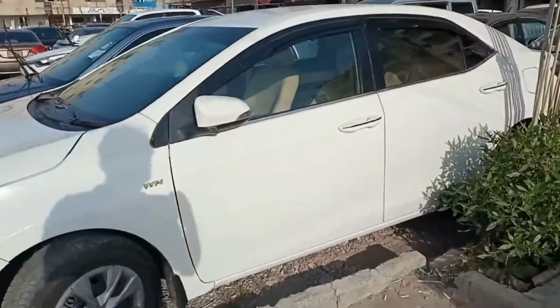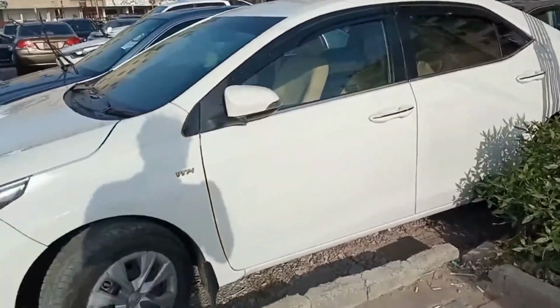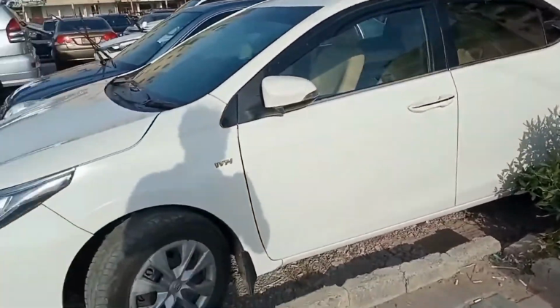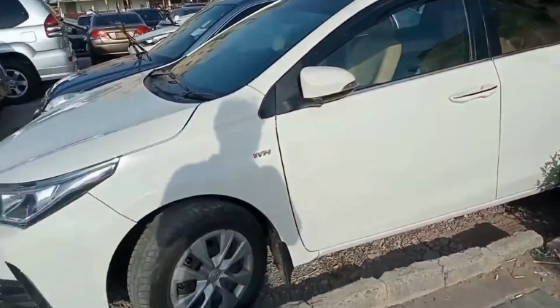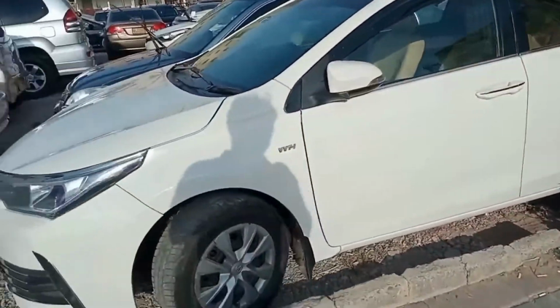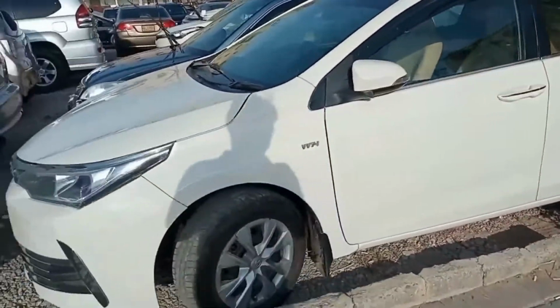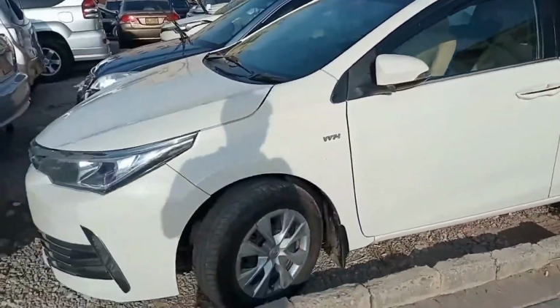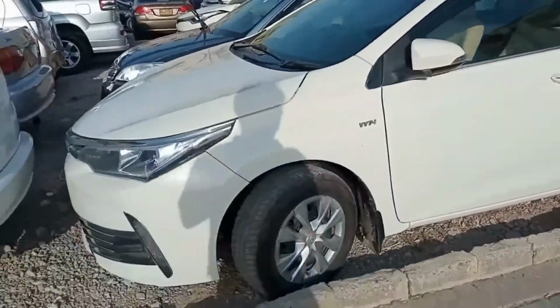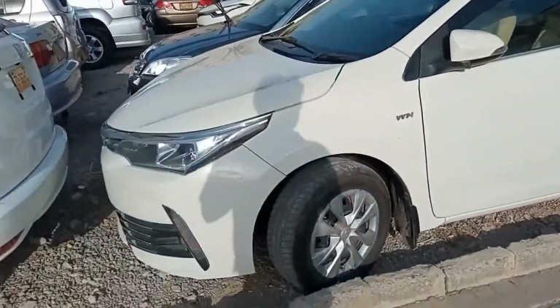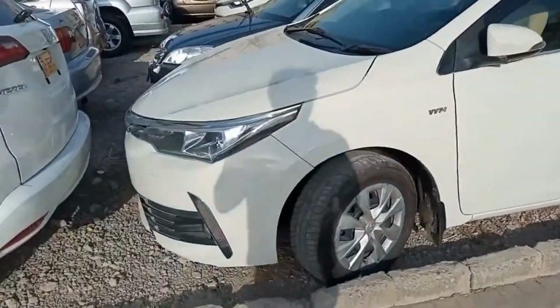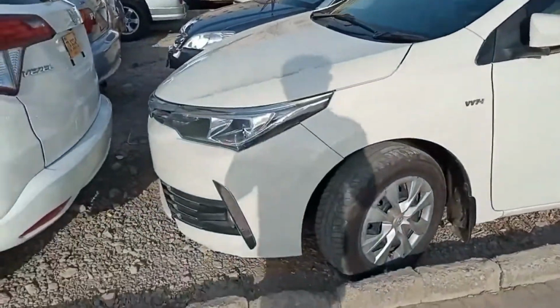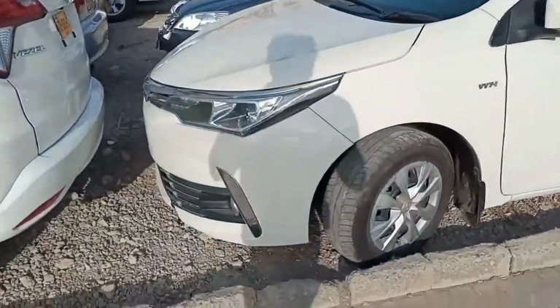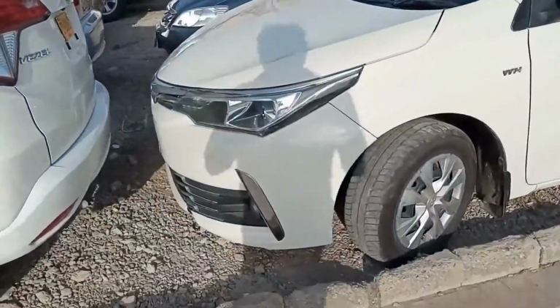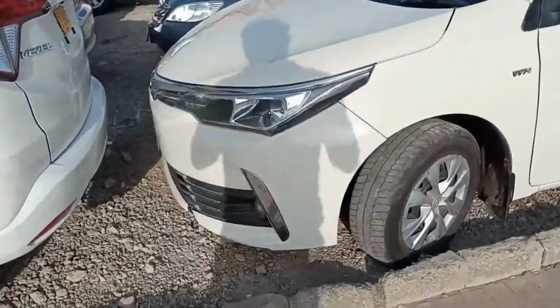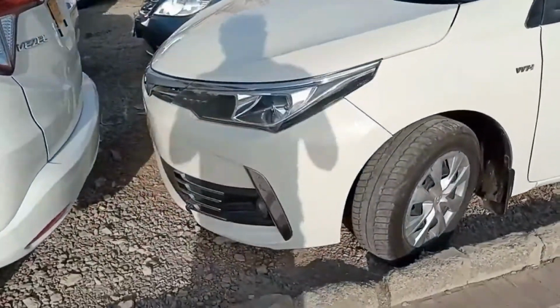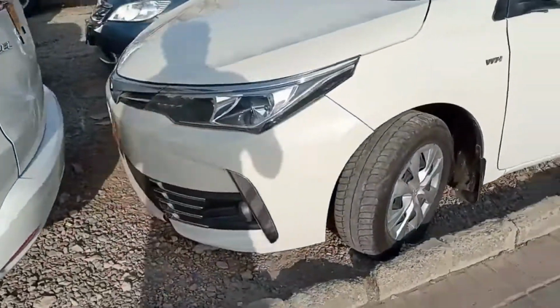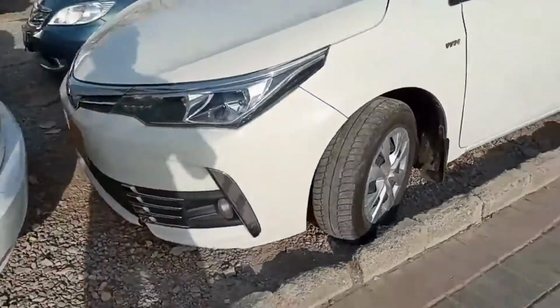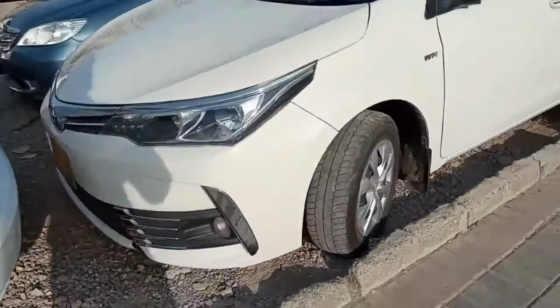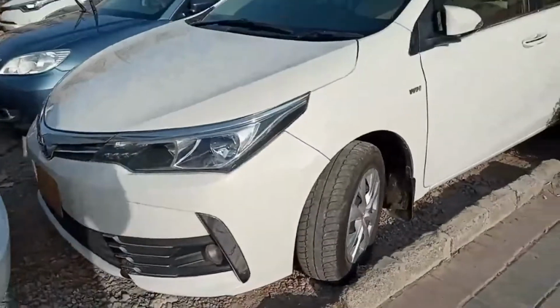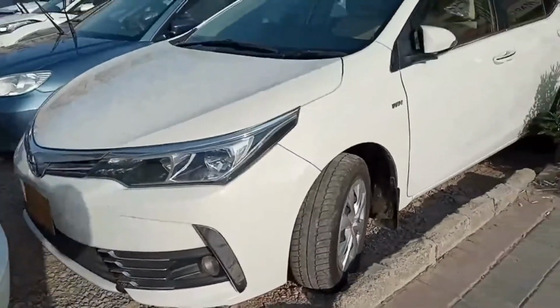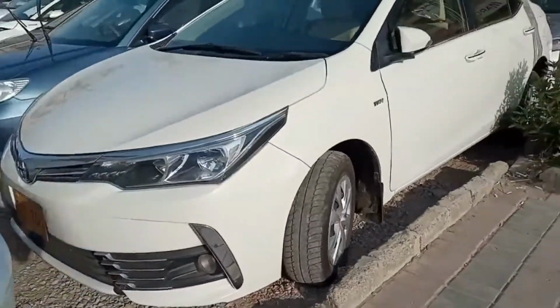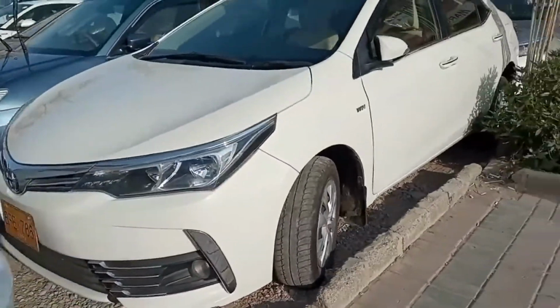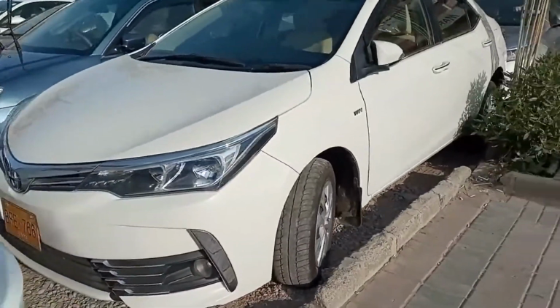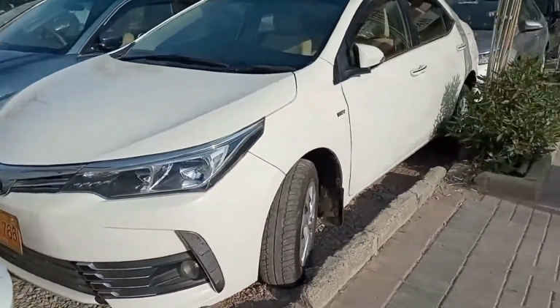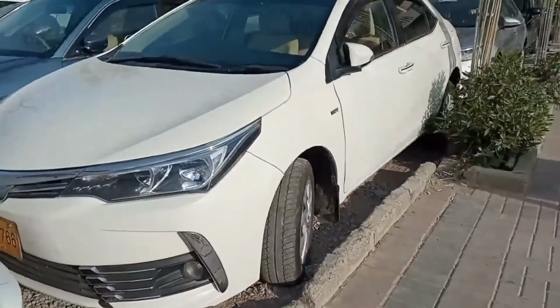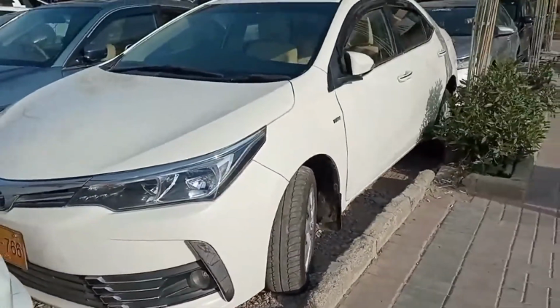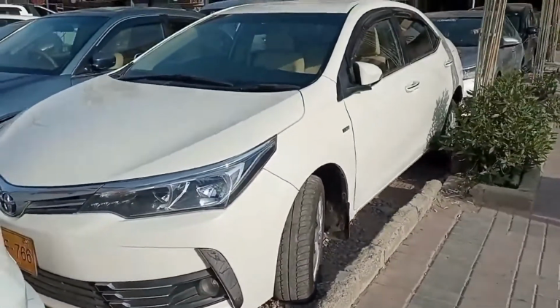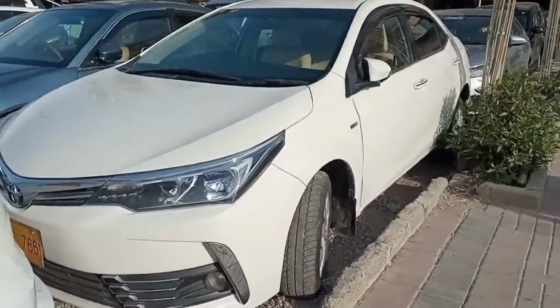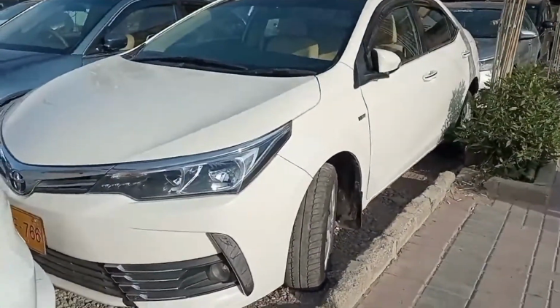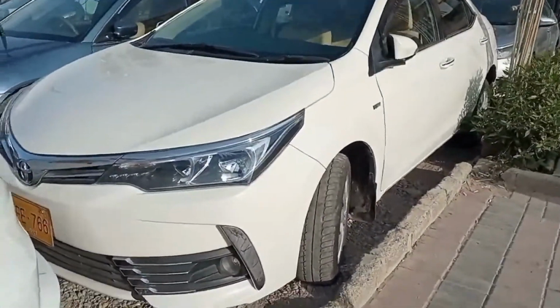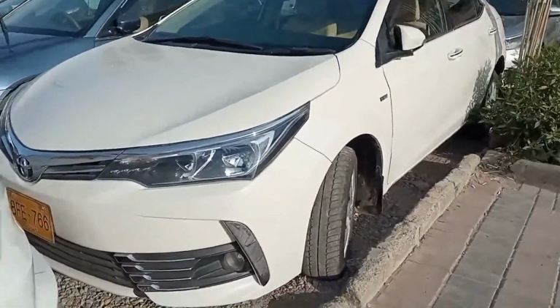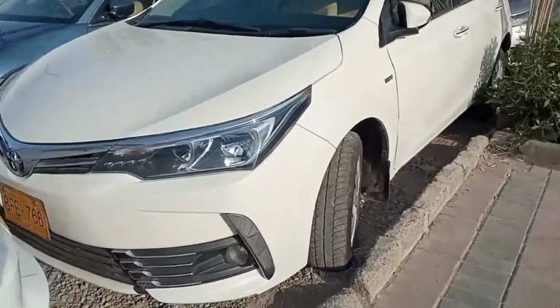If you like this car and you want to buy this car, it's $24,000.